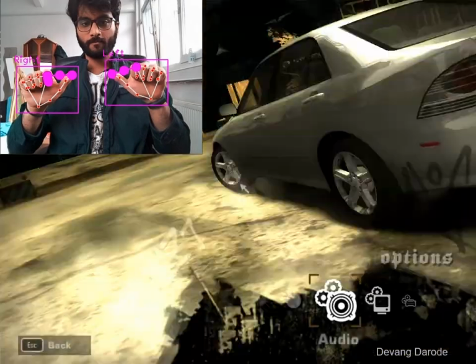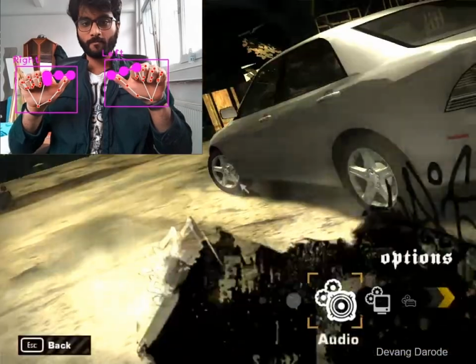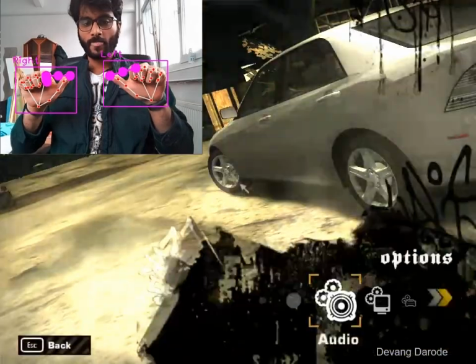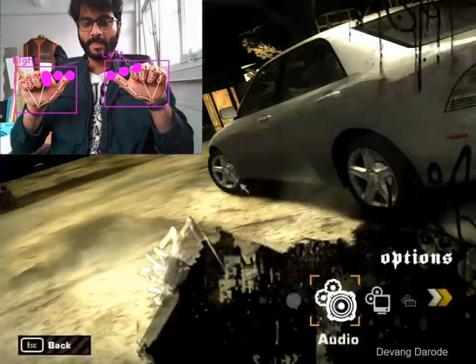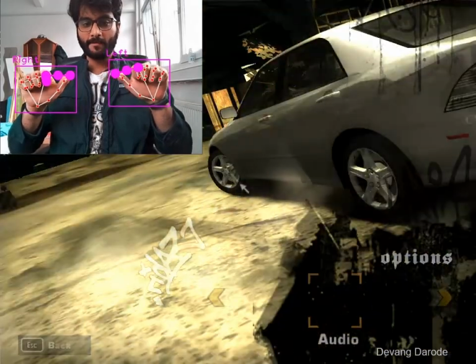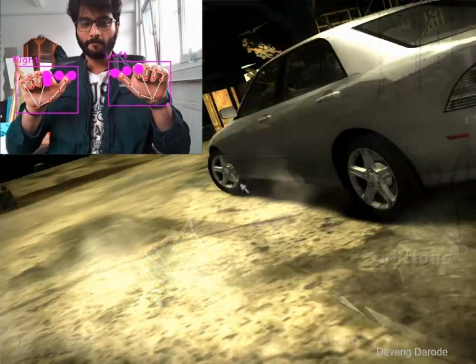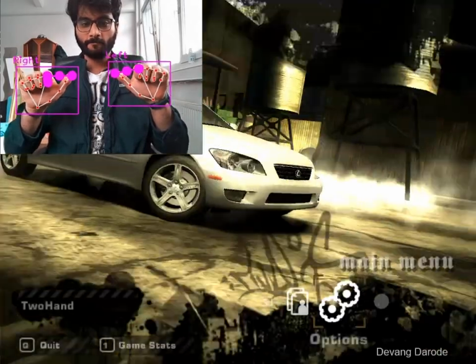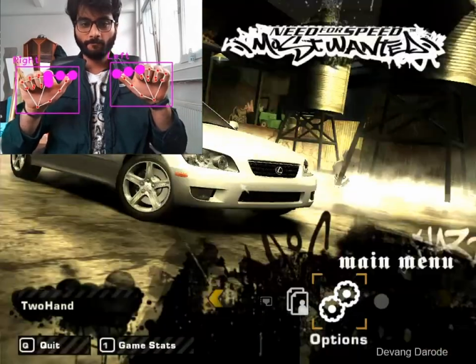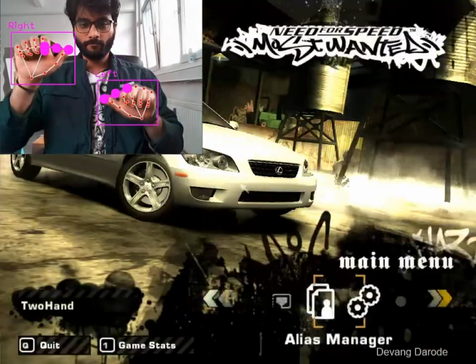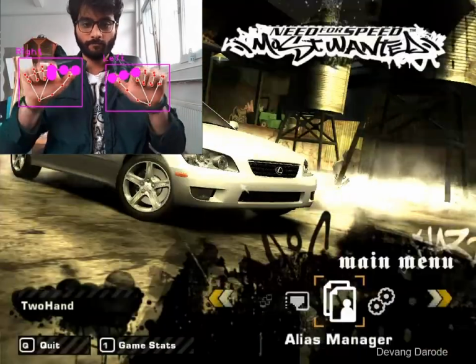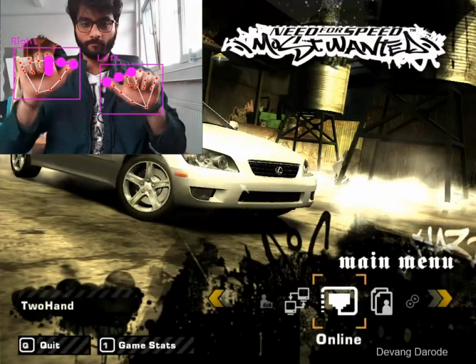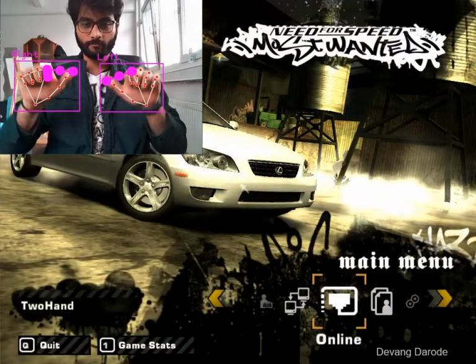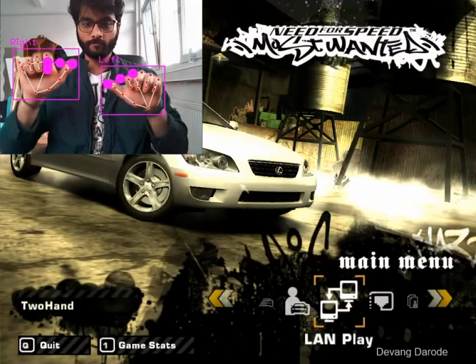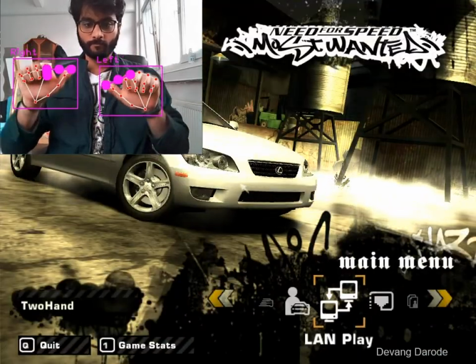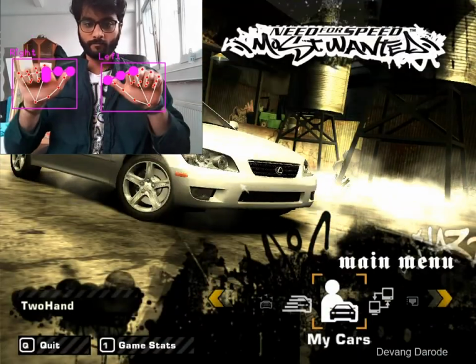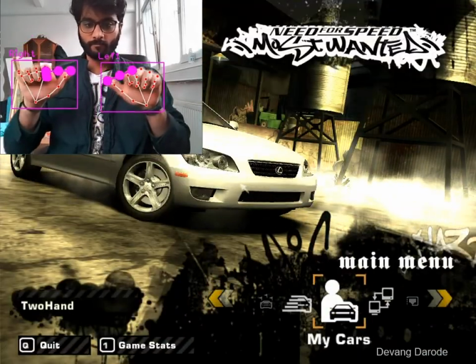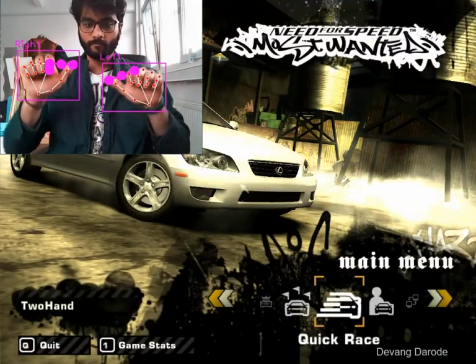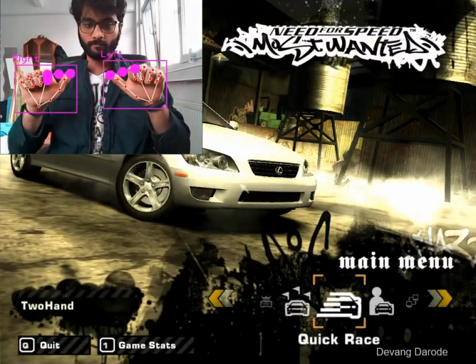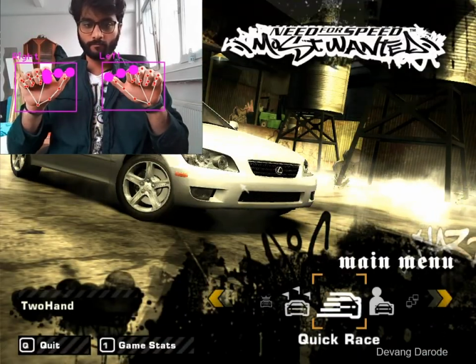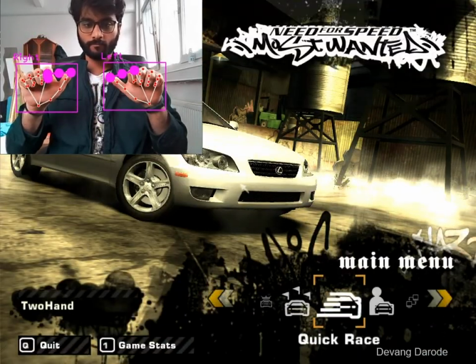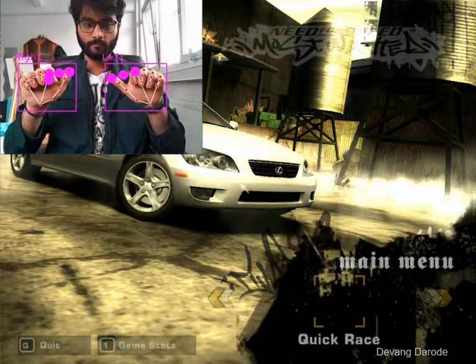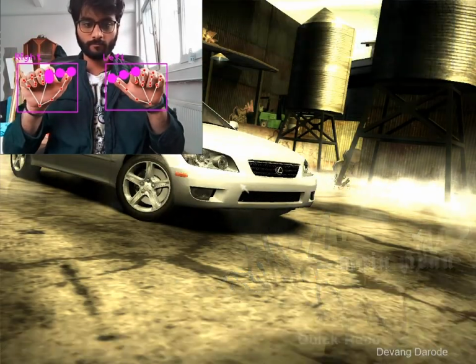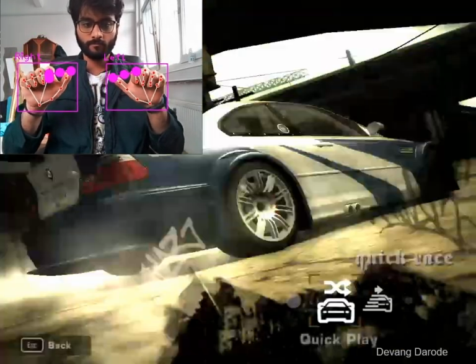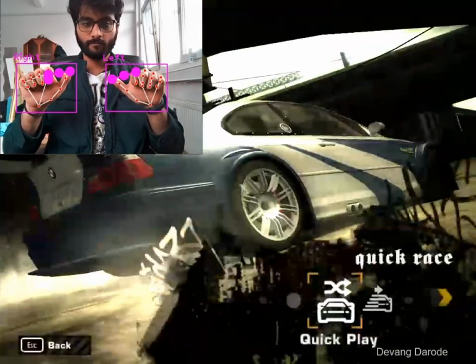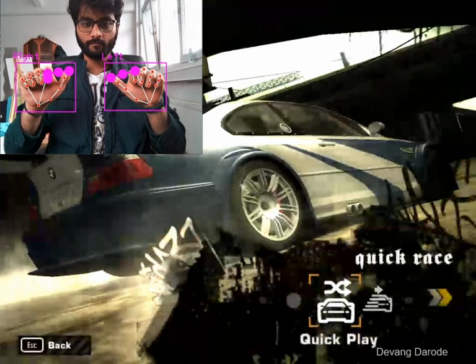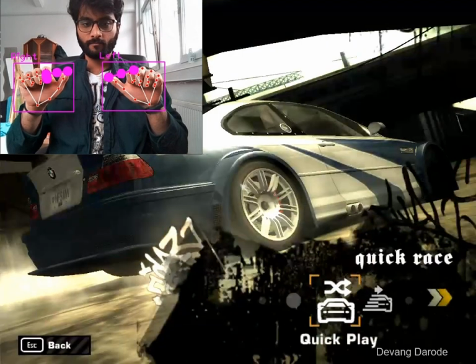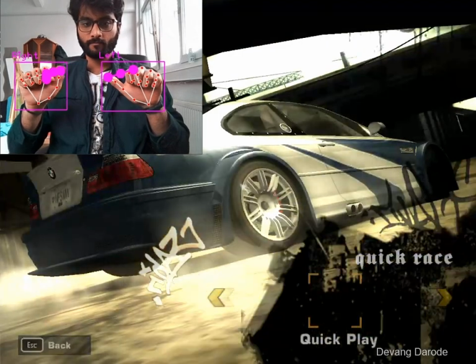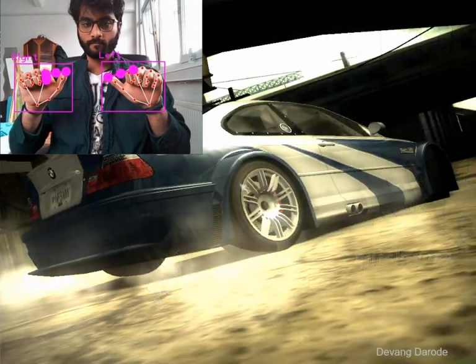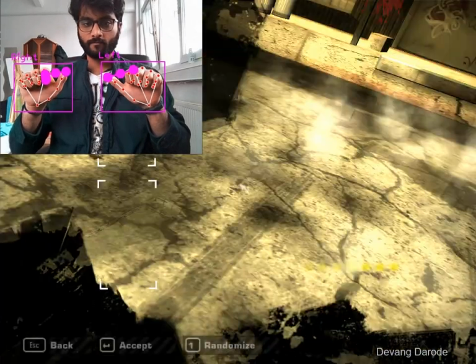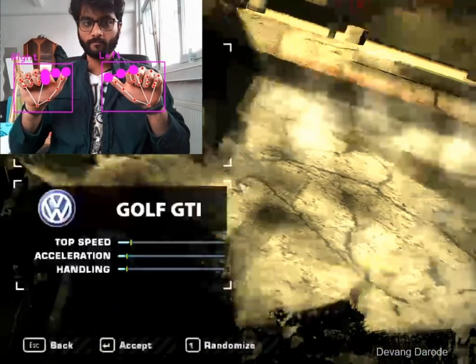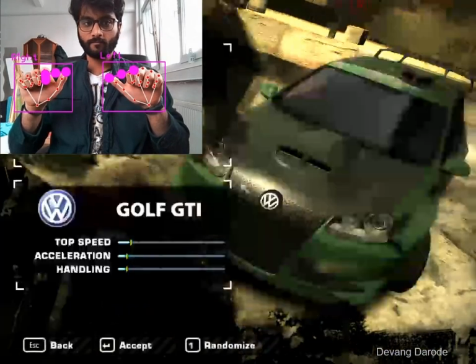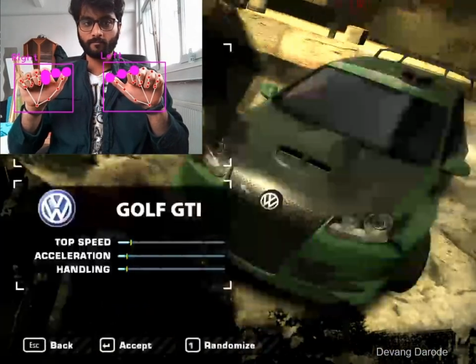As you can see I can use my thumb to control all the menu options, go back and forth and let's just start the race quickly.